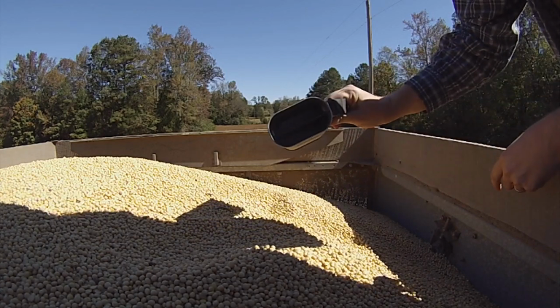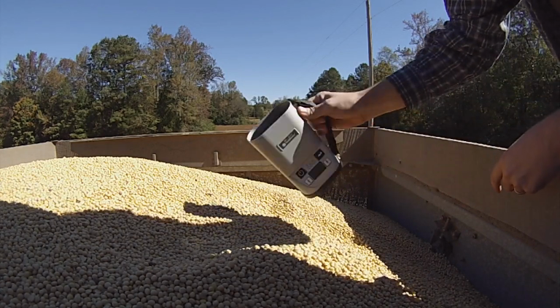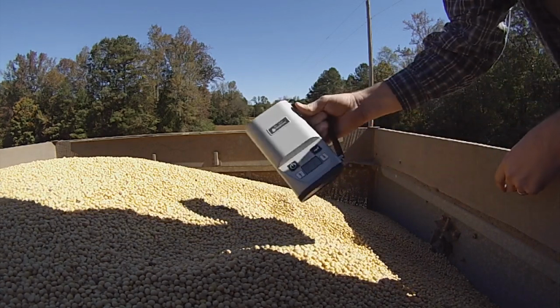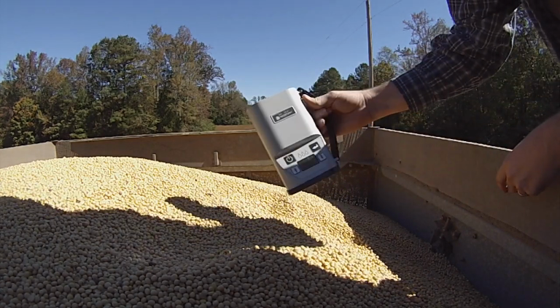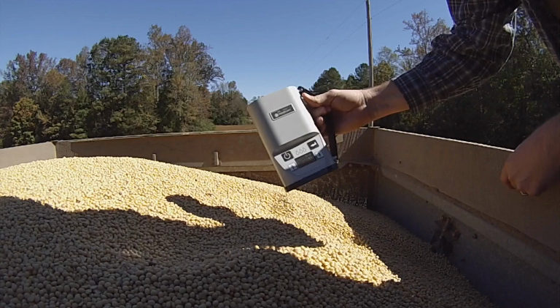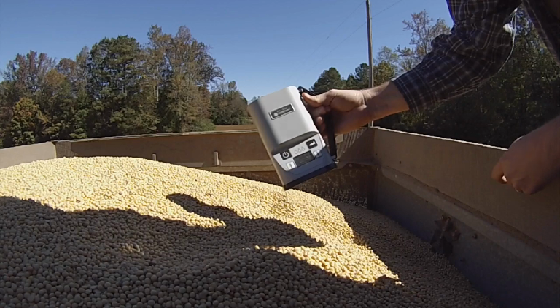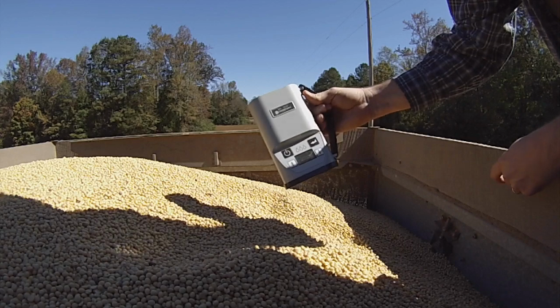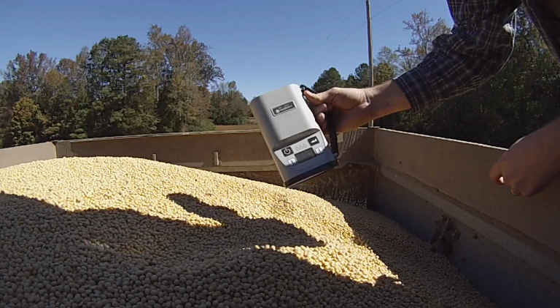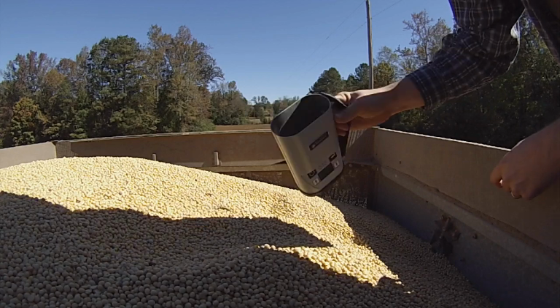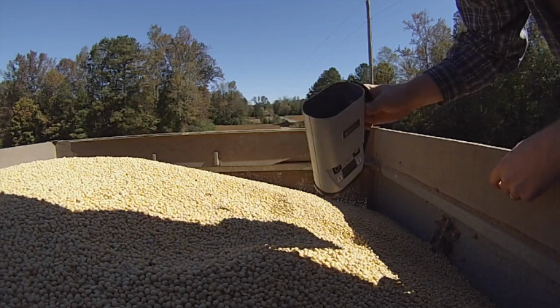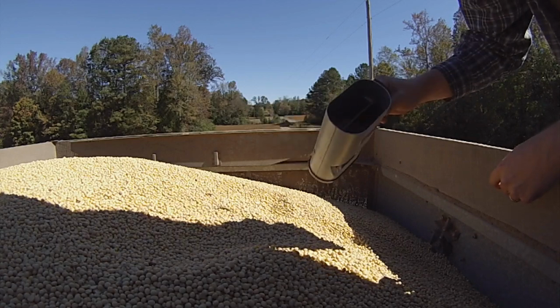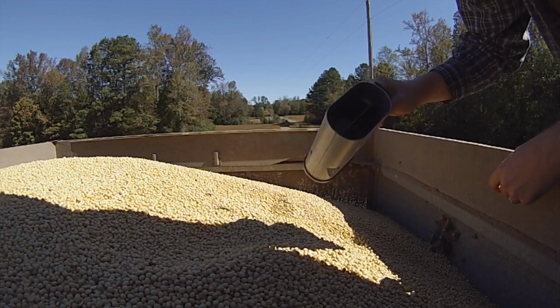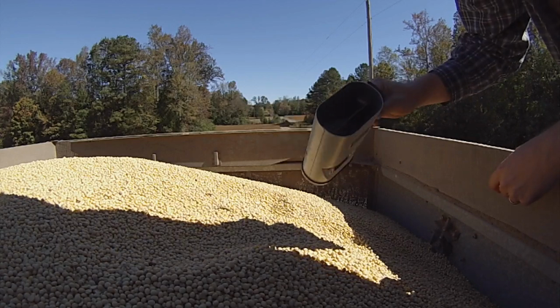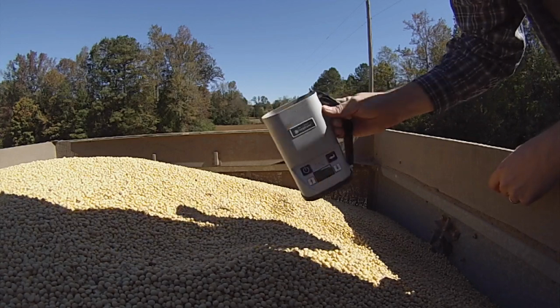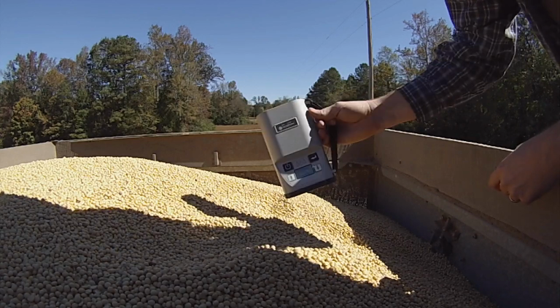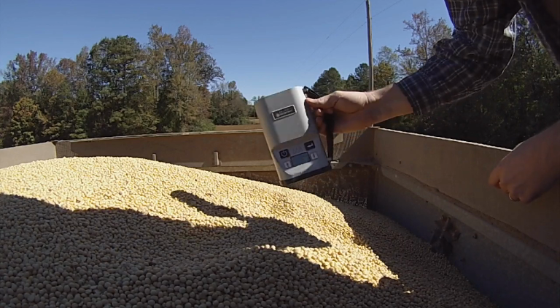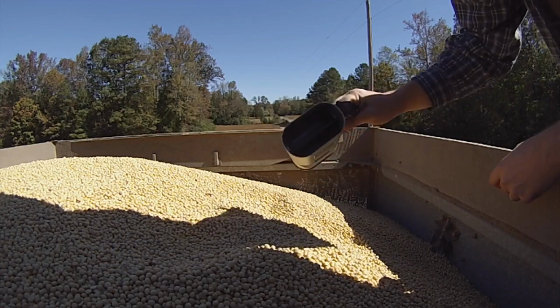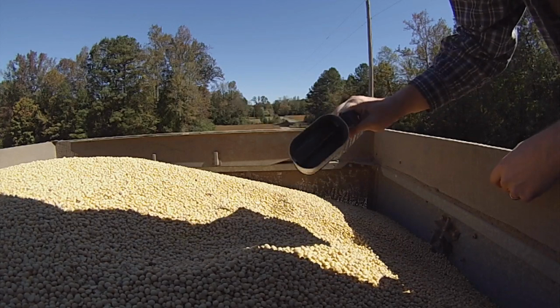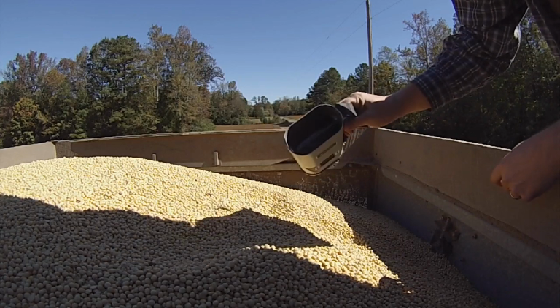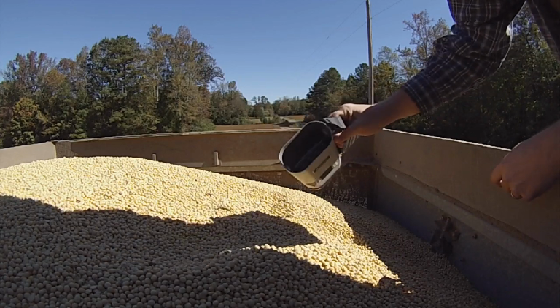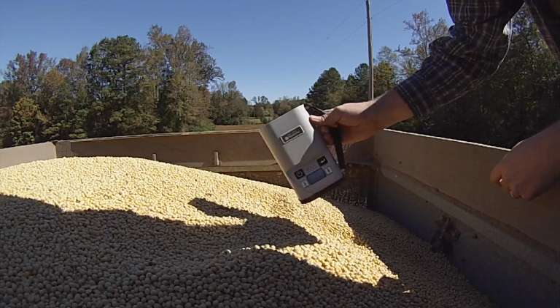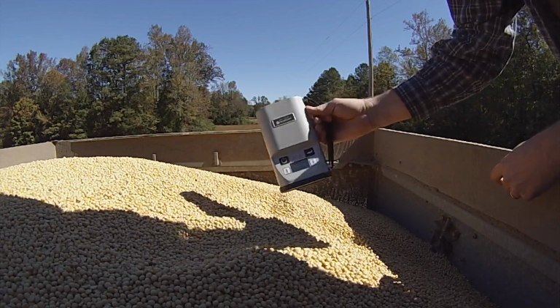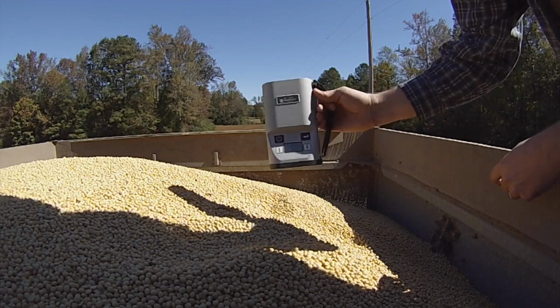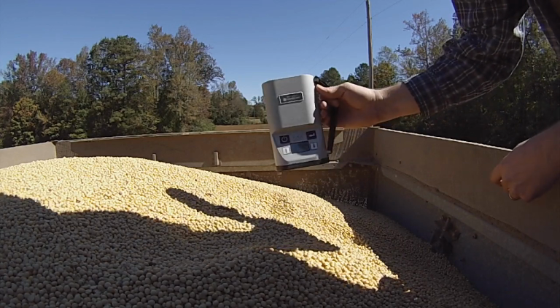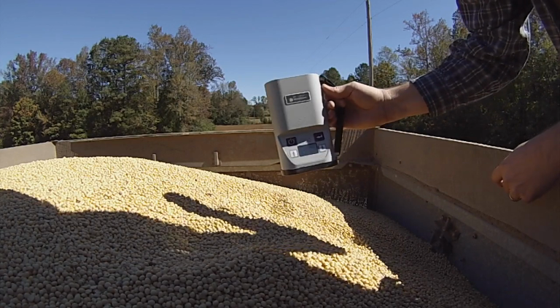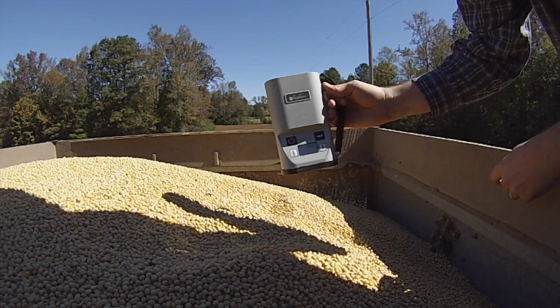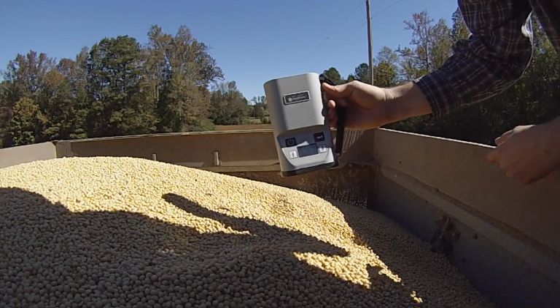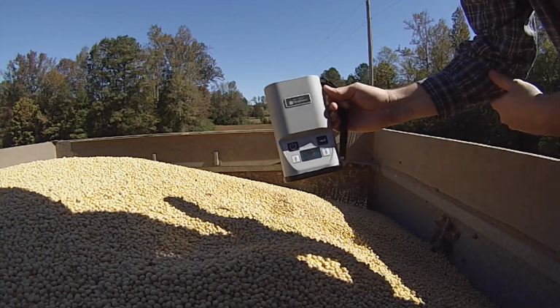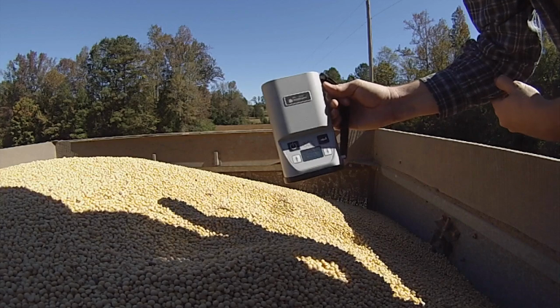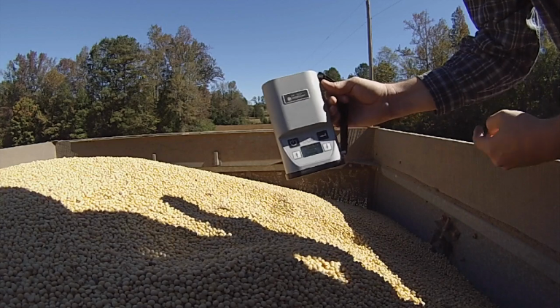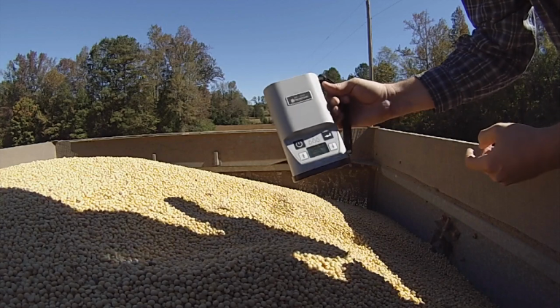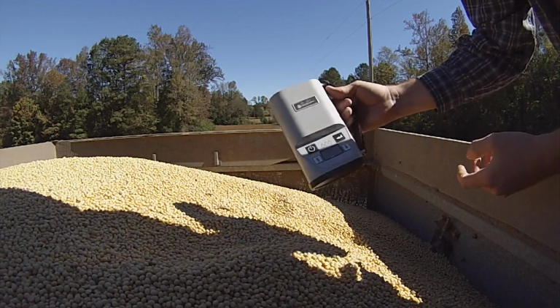Got a little board in here with some sensors and a little metal plate — it senses the moisture.